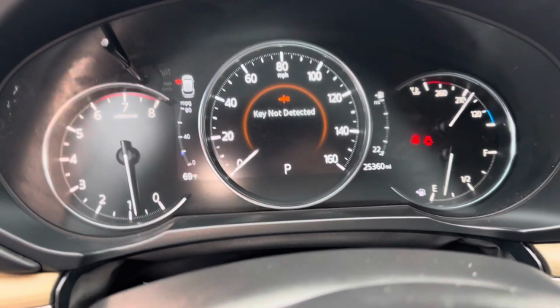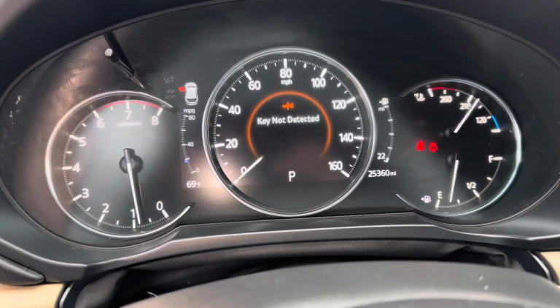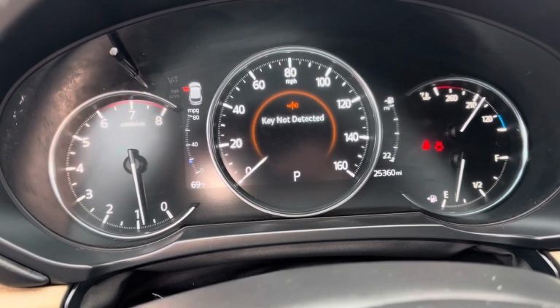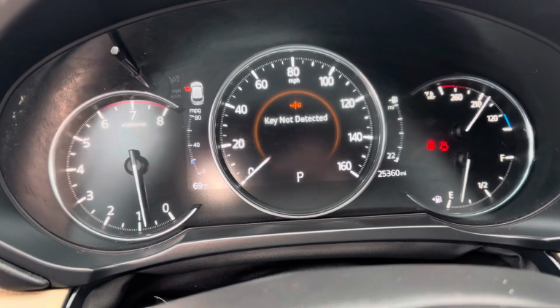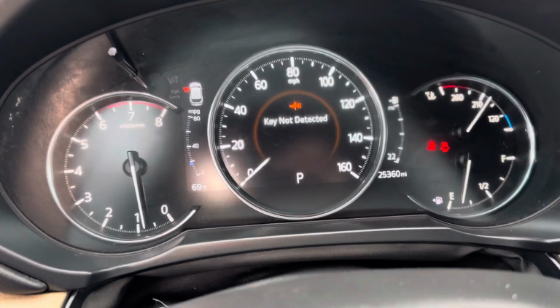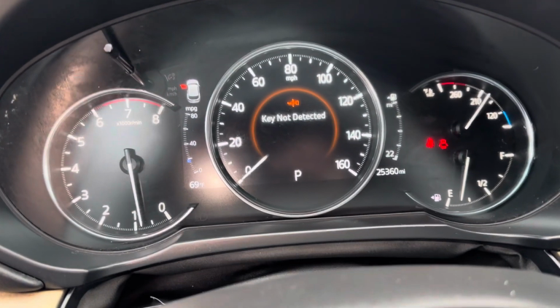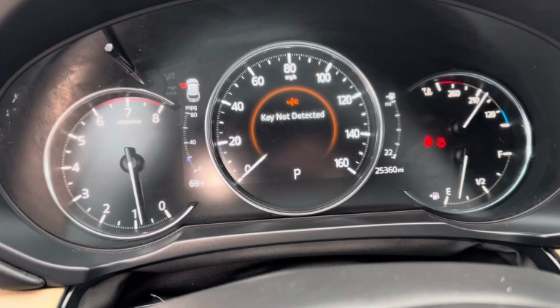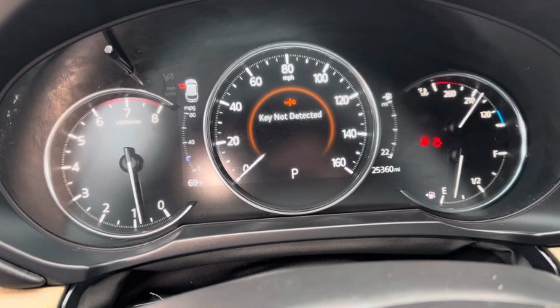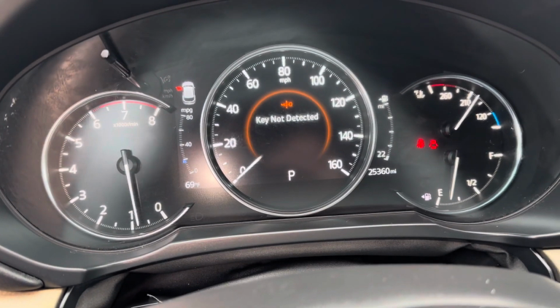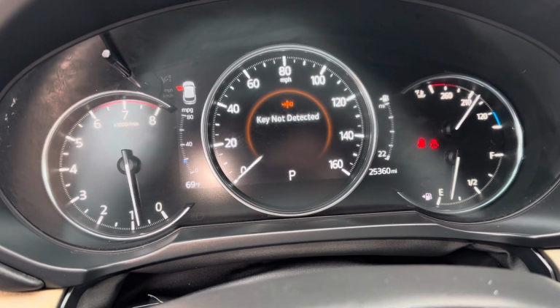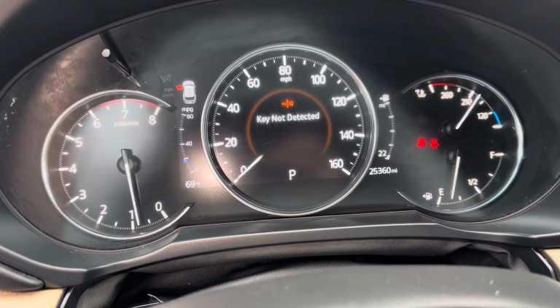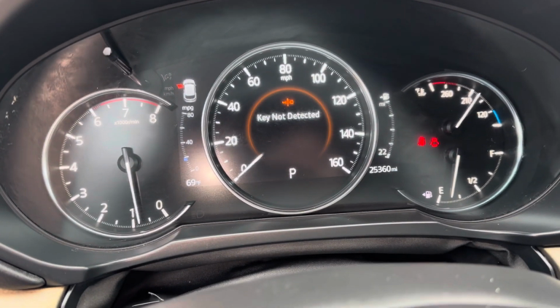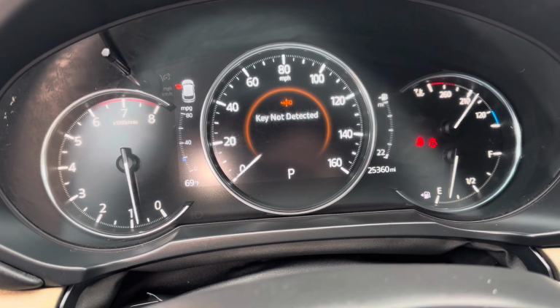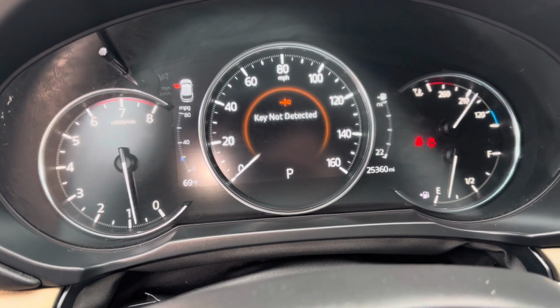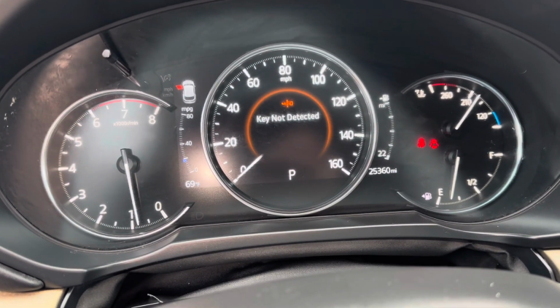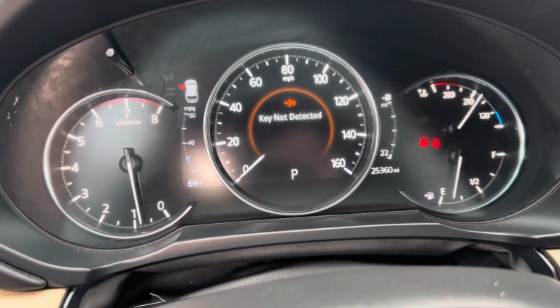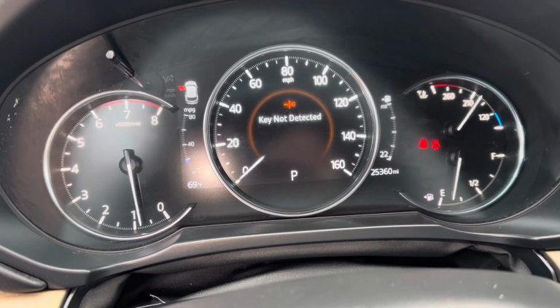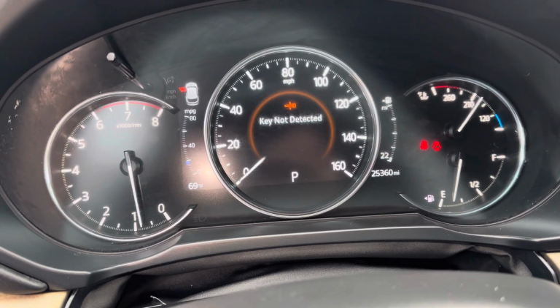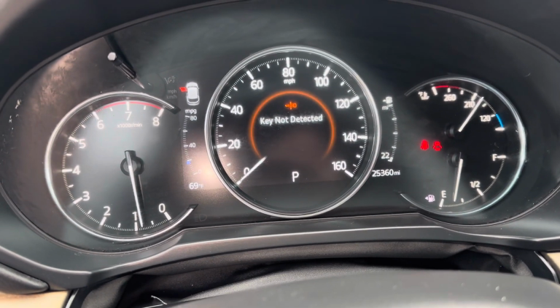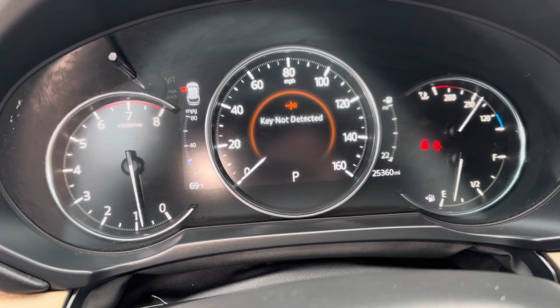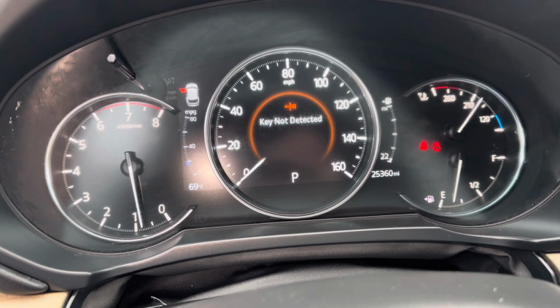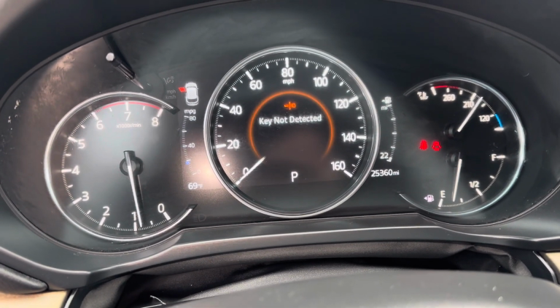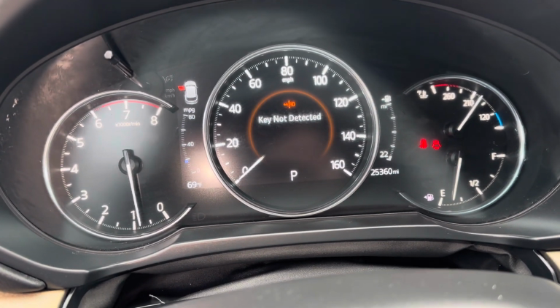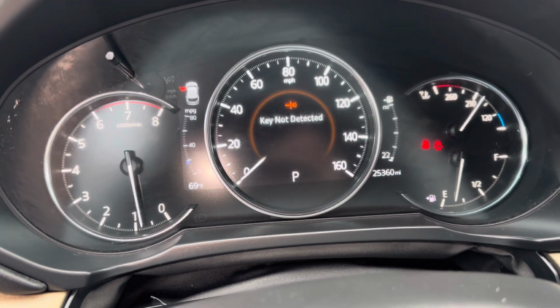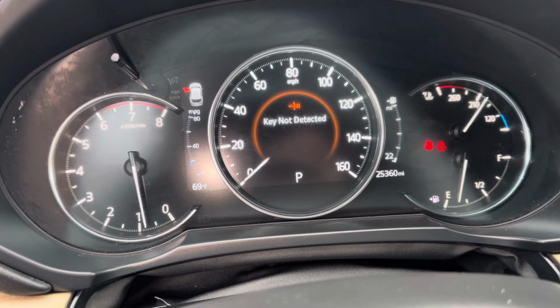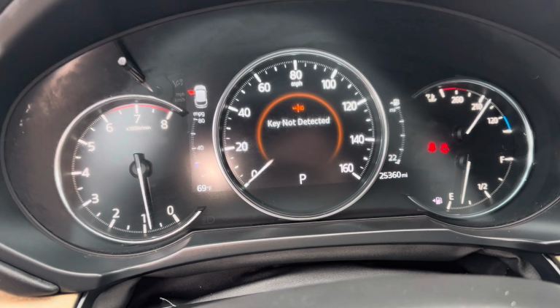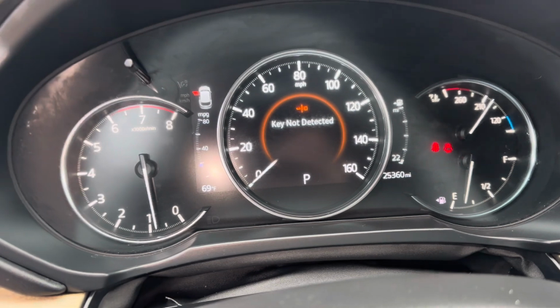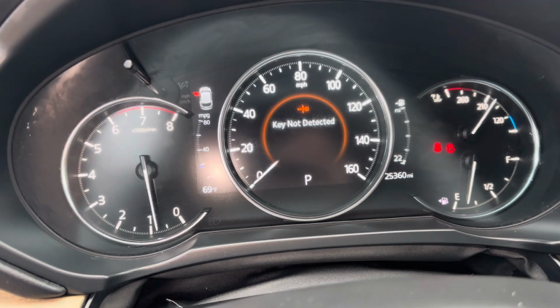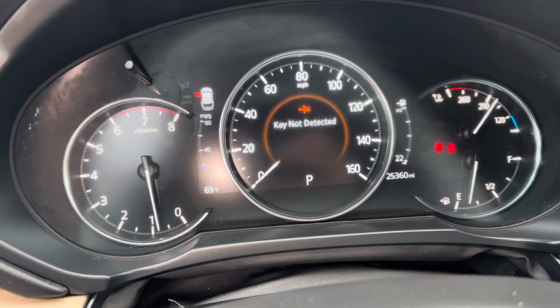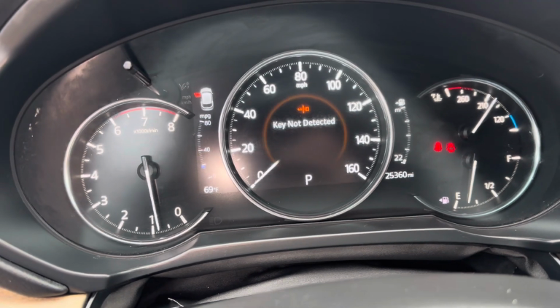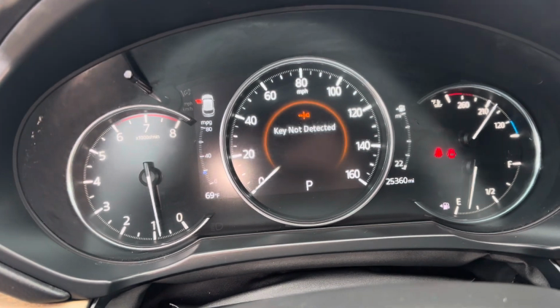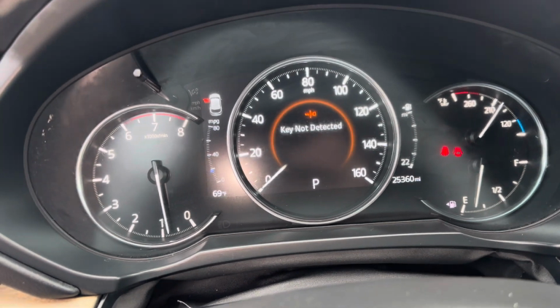All right, you got a 2020 Mazda CX-5. If you're getting key not detected, then you need to start your car up.